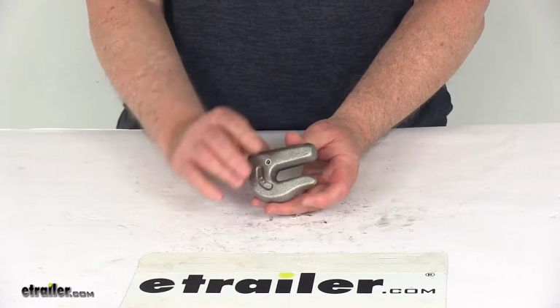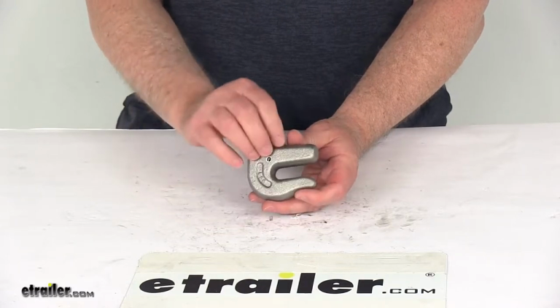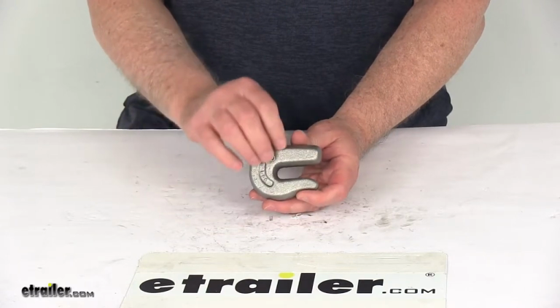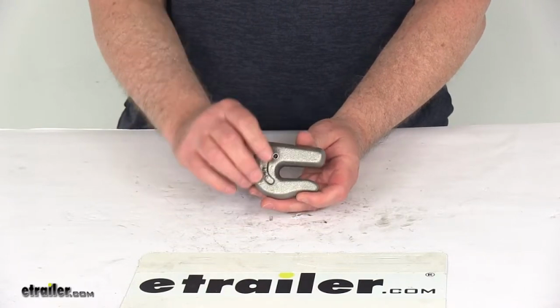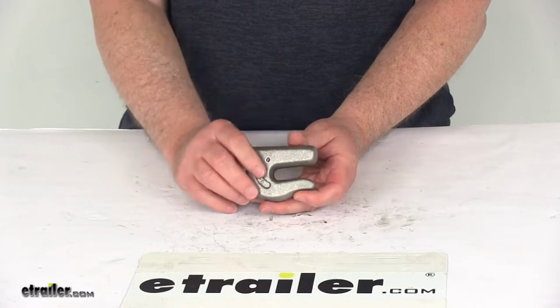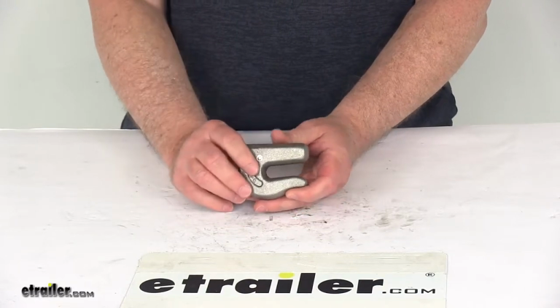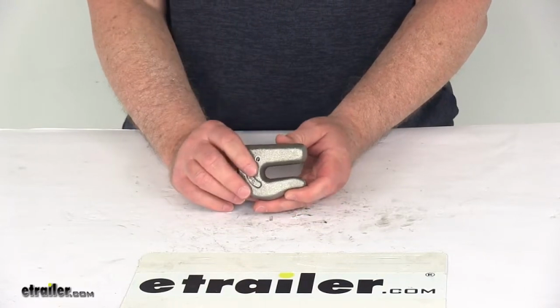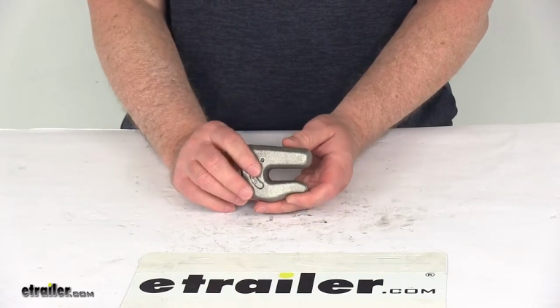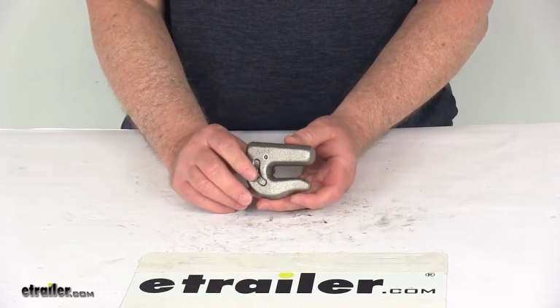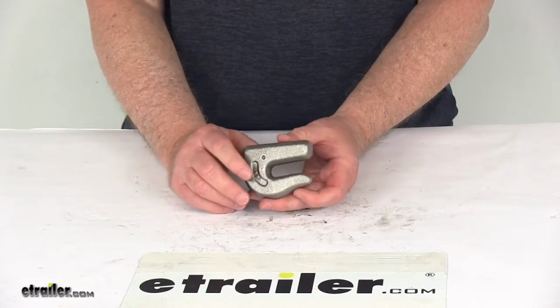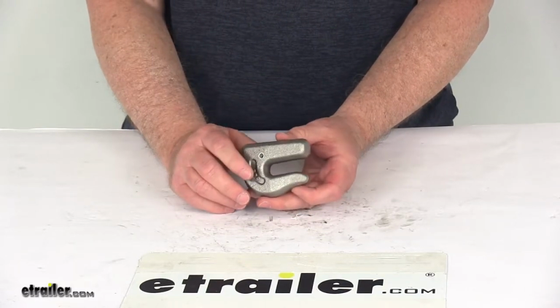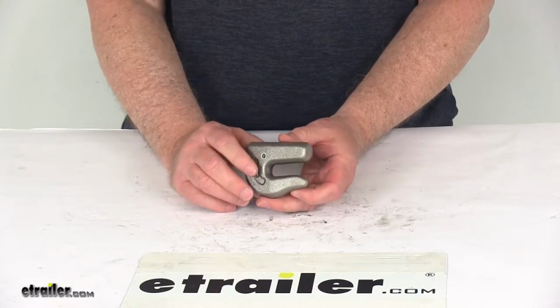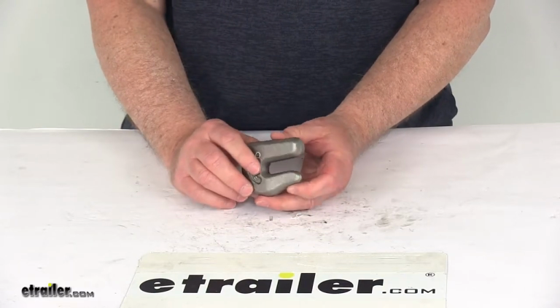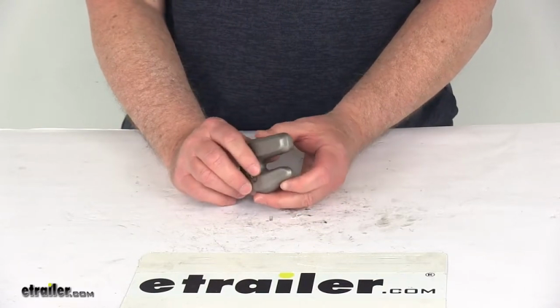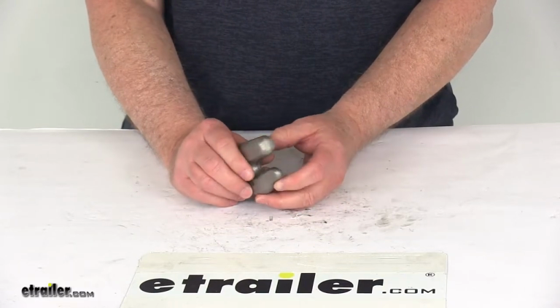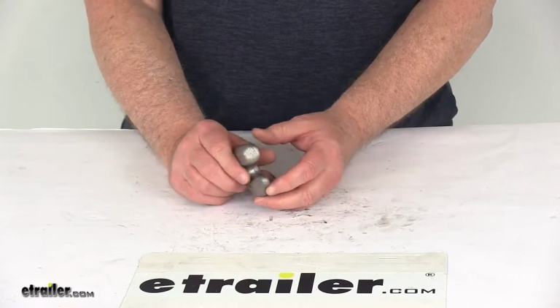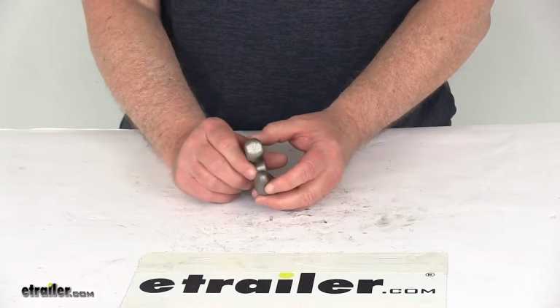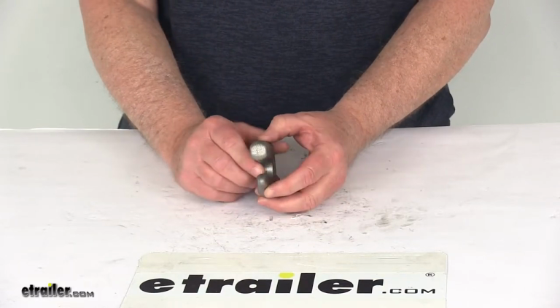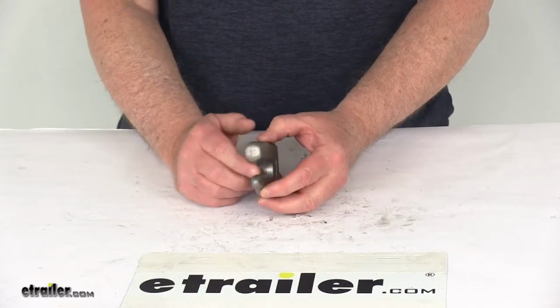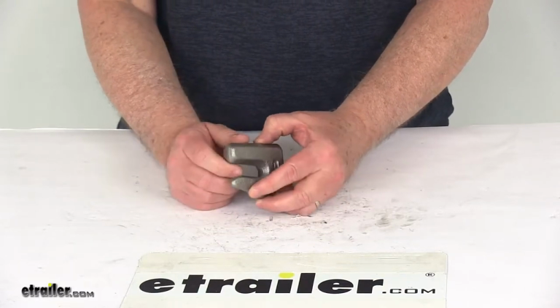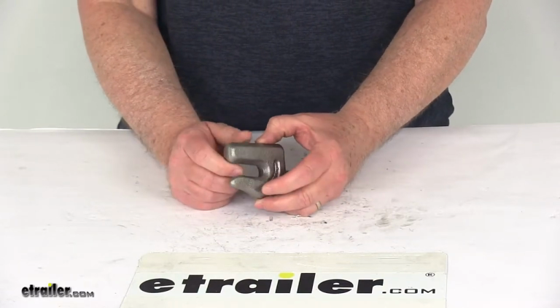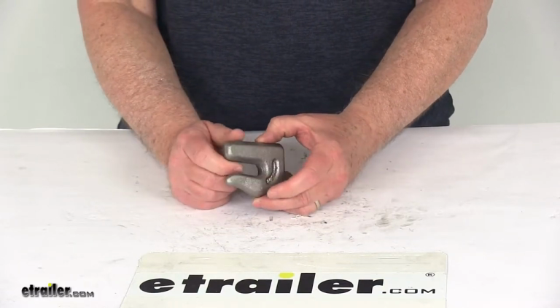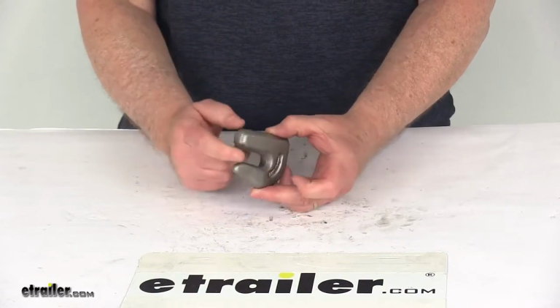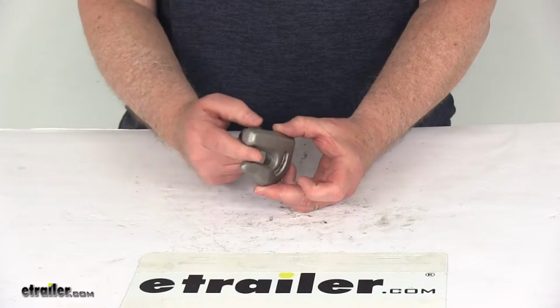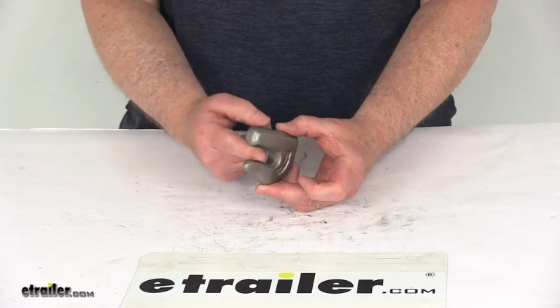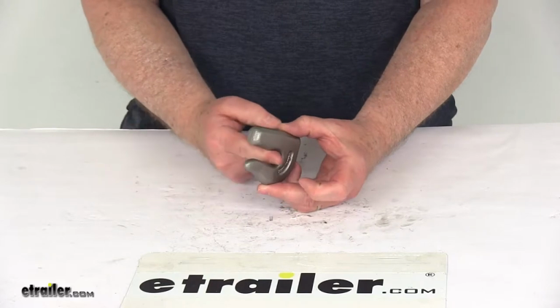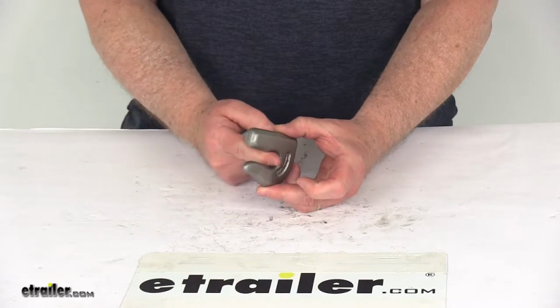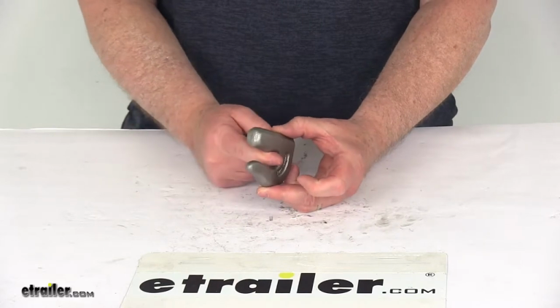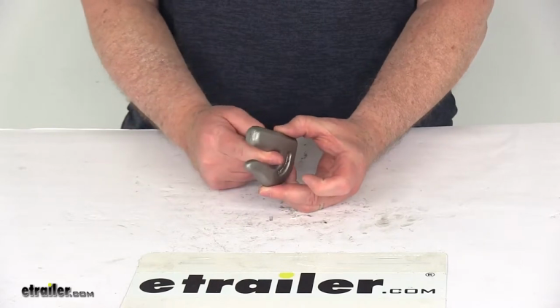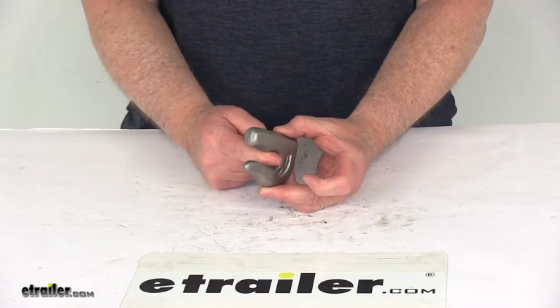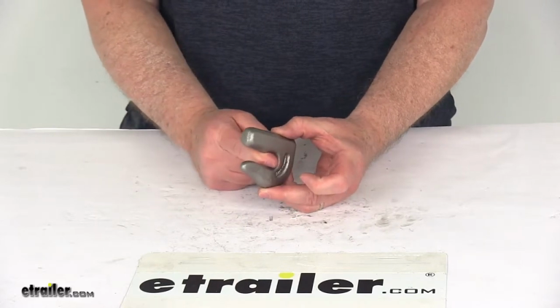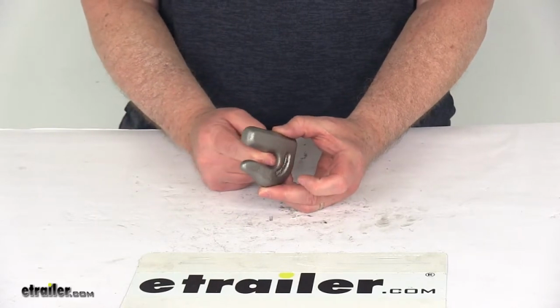It is not designed for overhead lifting. The hook is designed so the chain will catch in it, not slide through it.